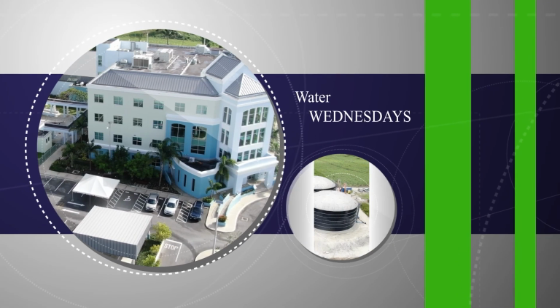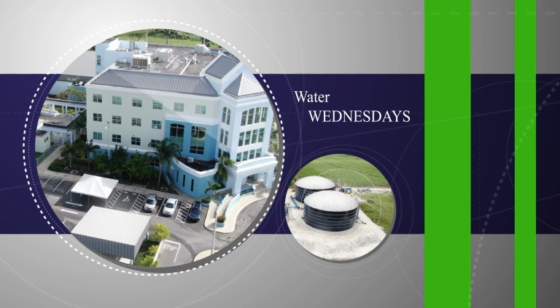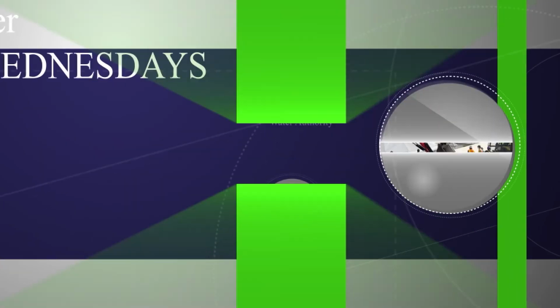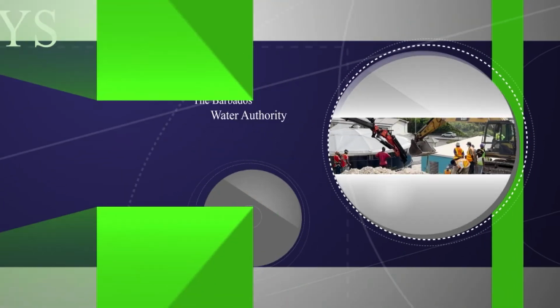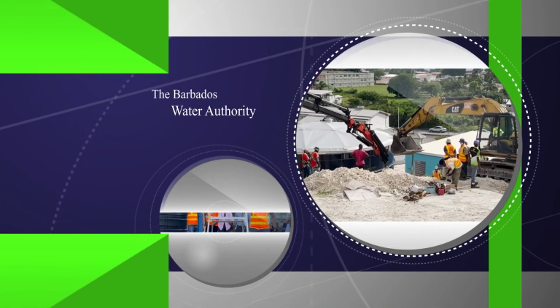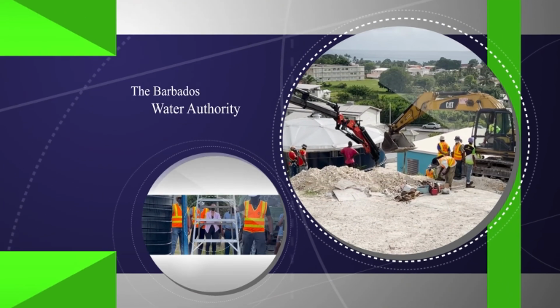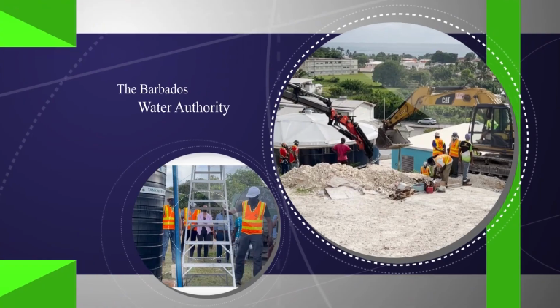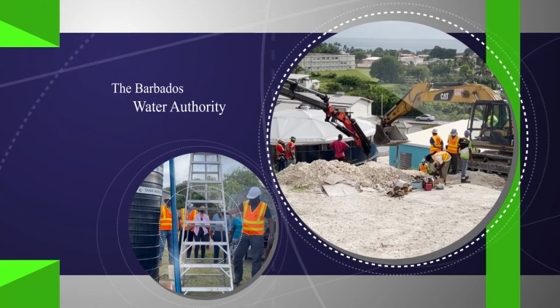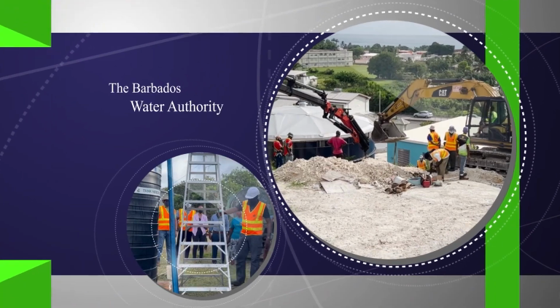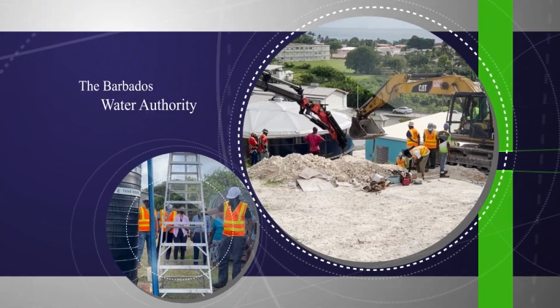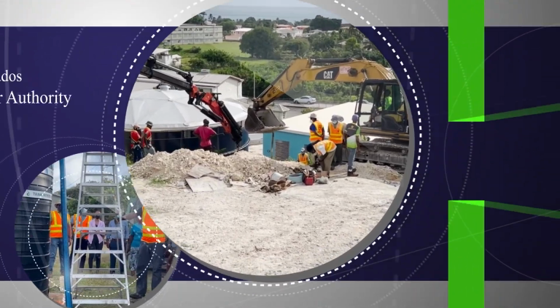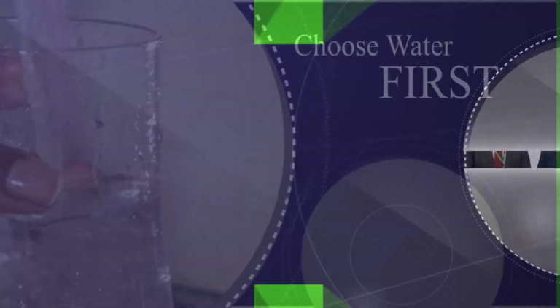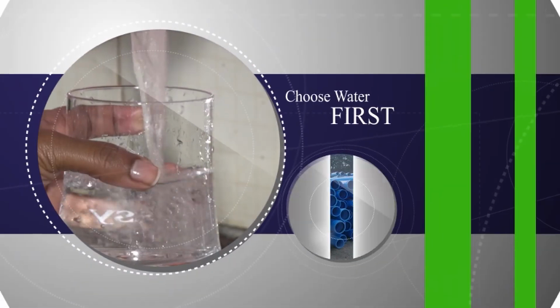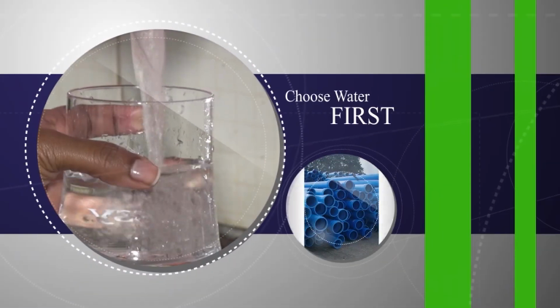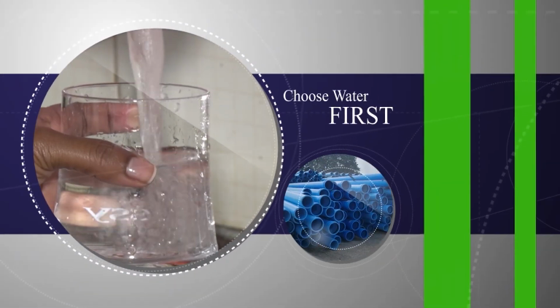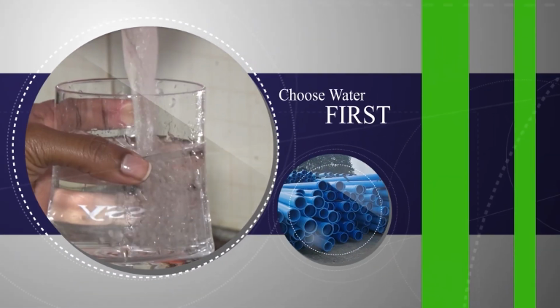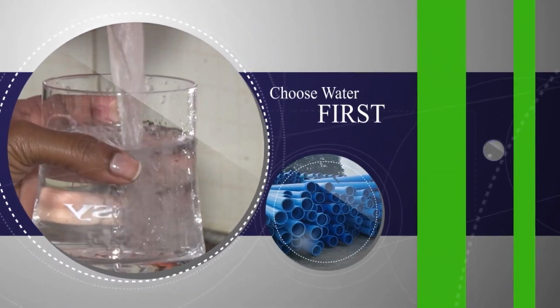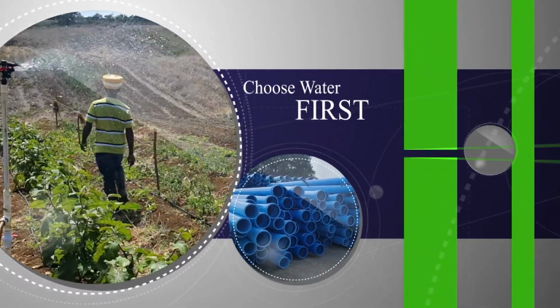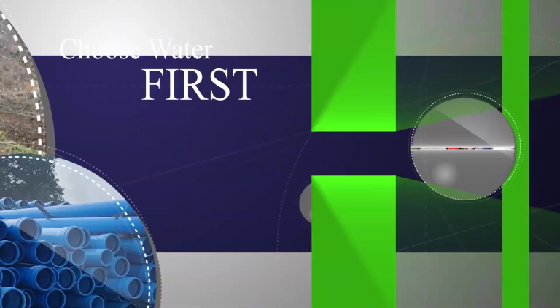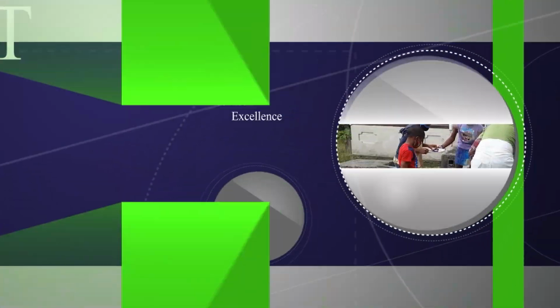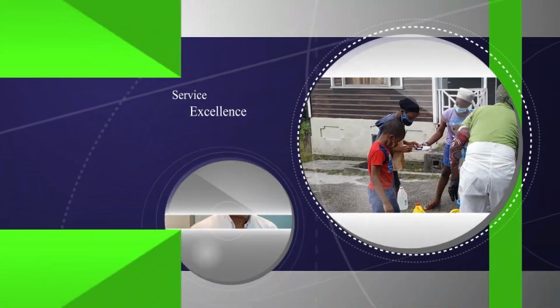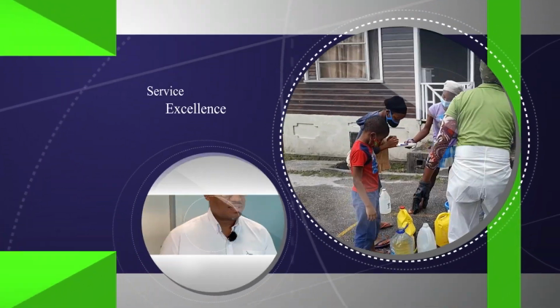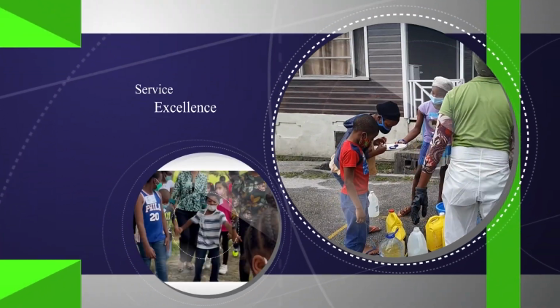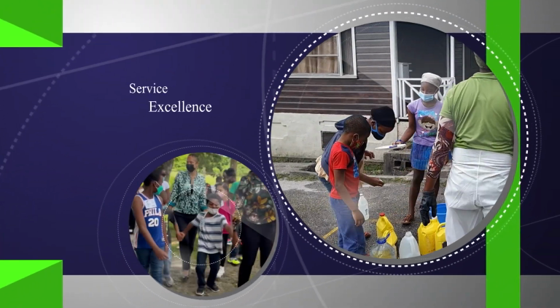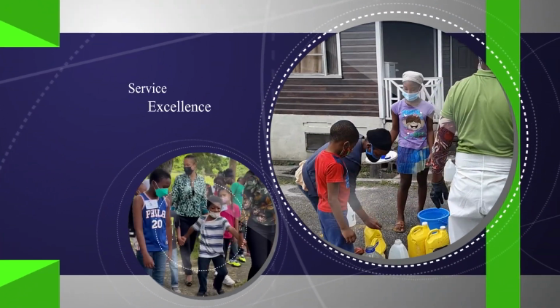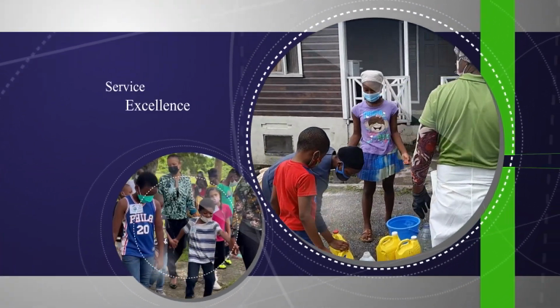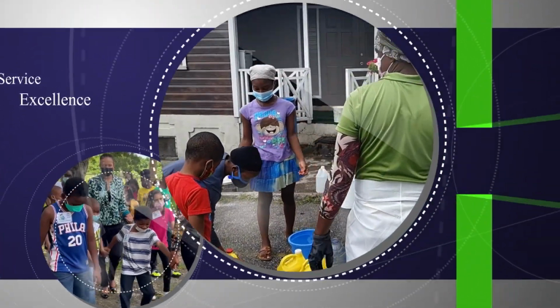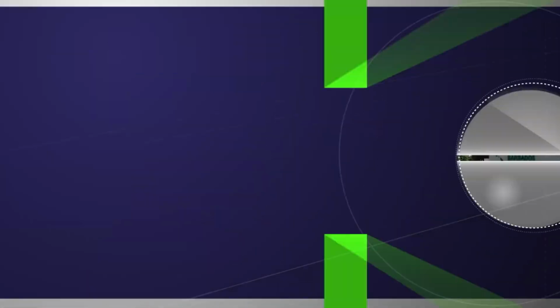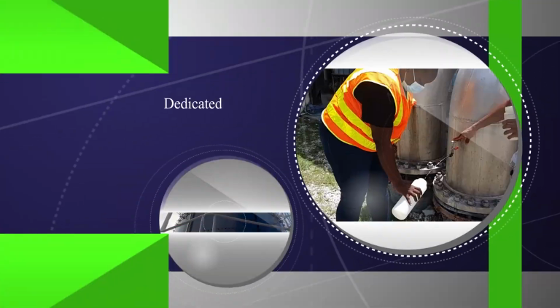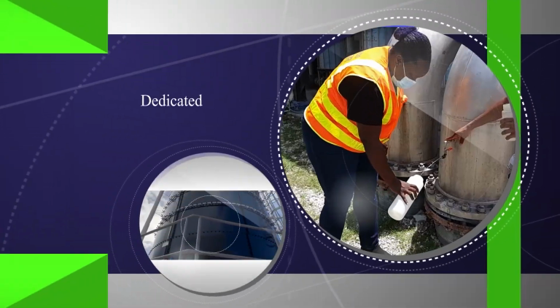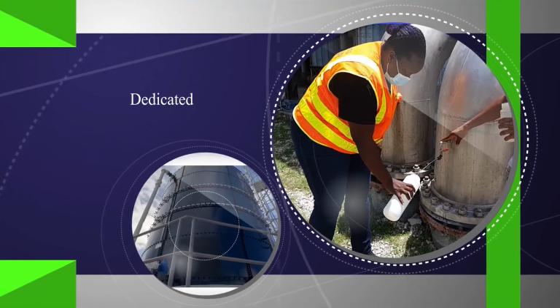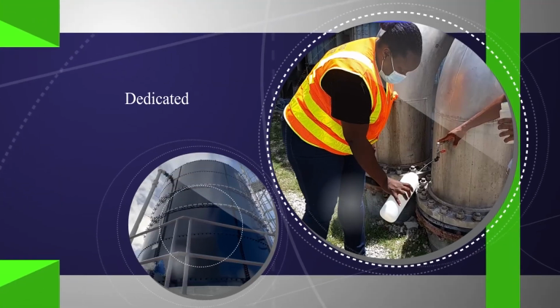This is the liquid of life. We all need it to survive. Water. Choose water first.